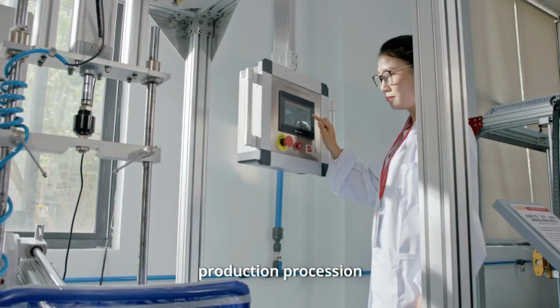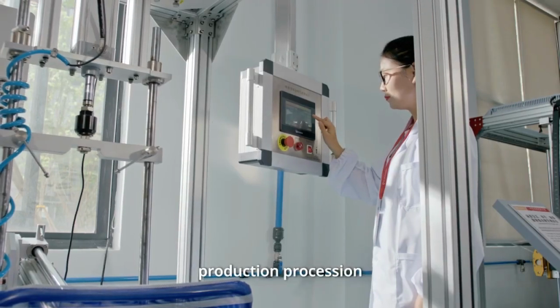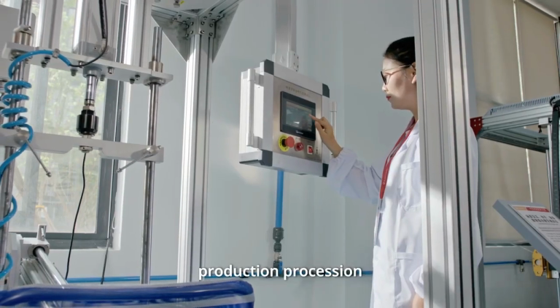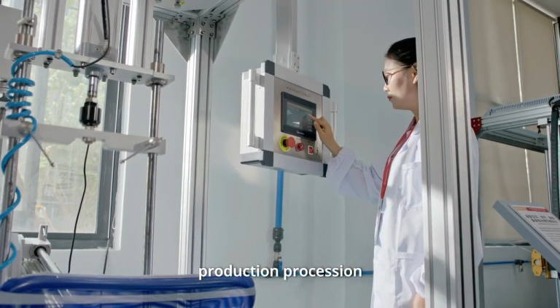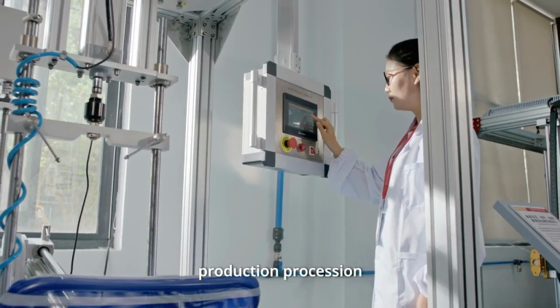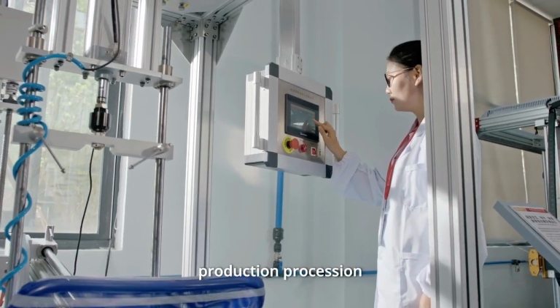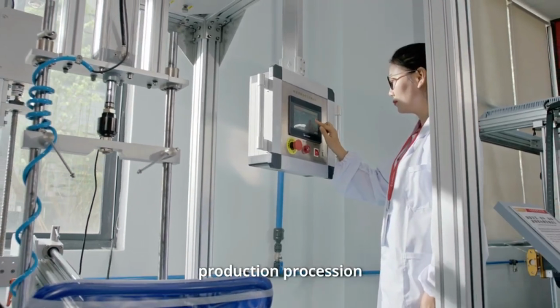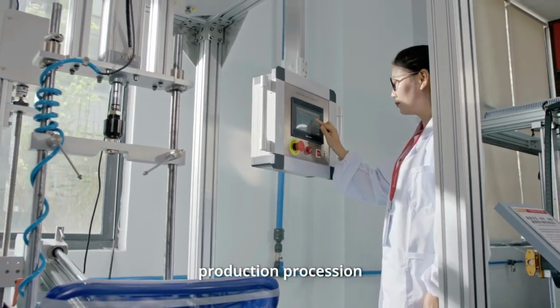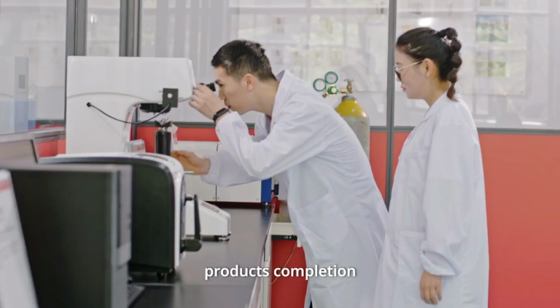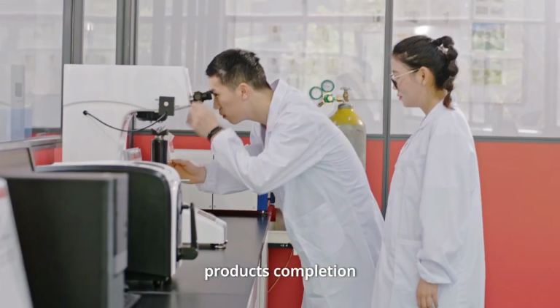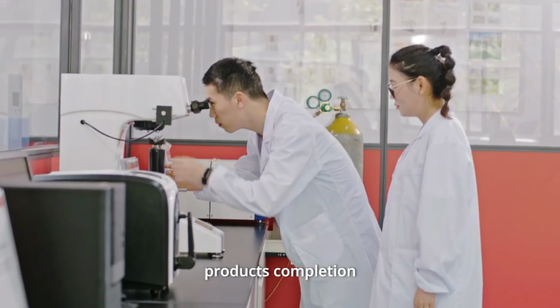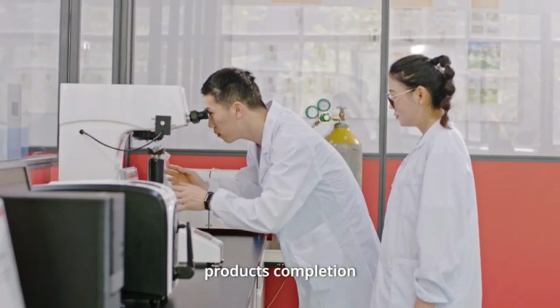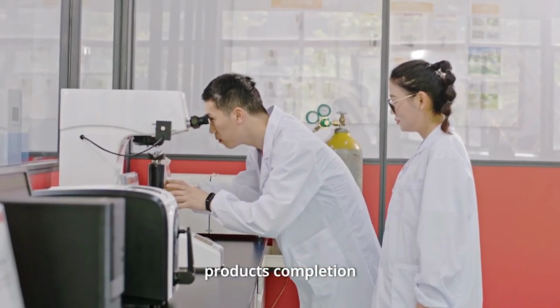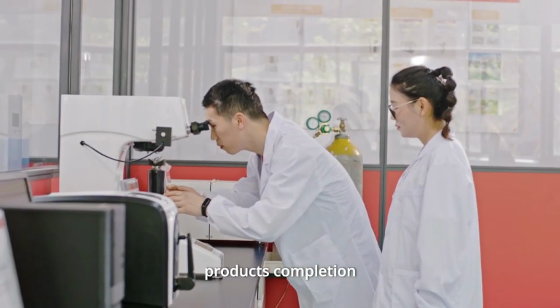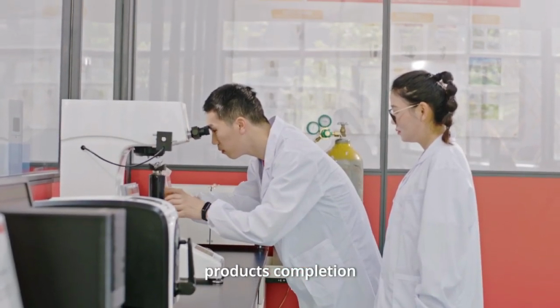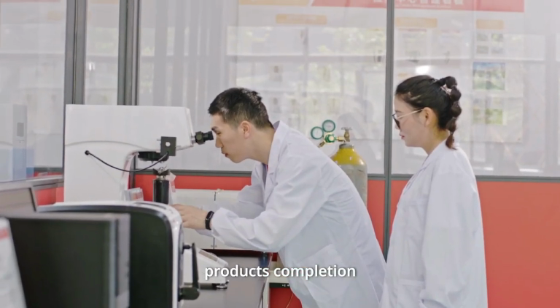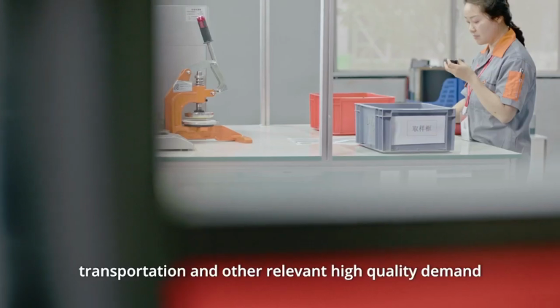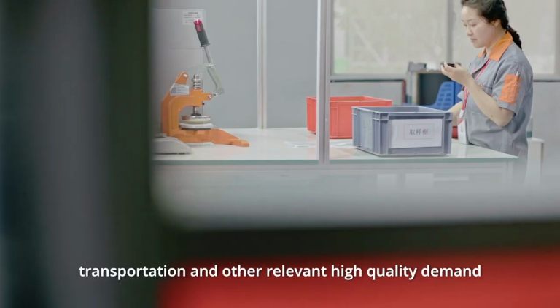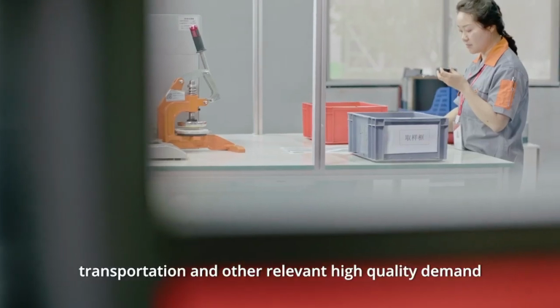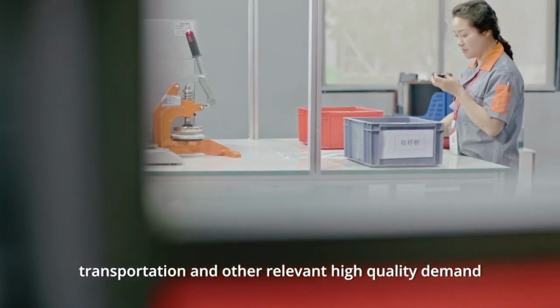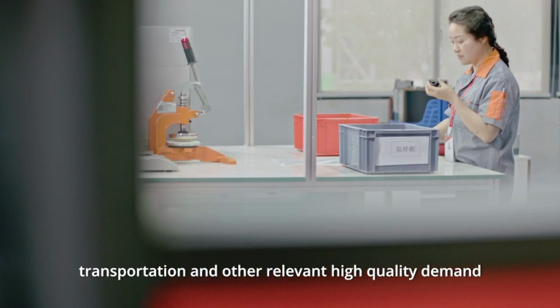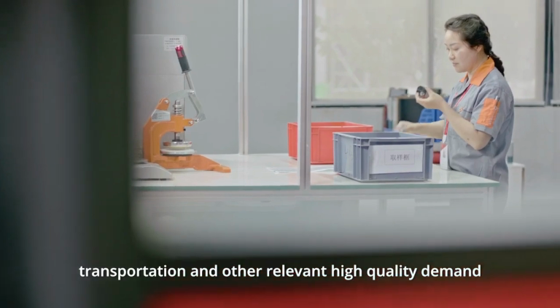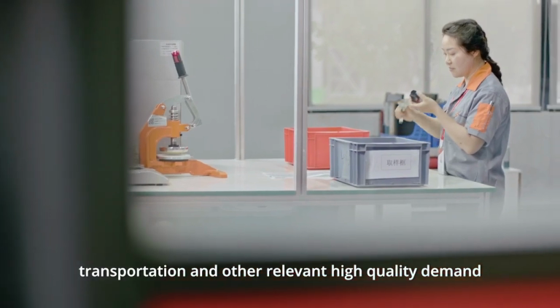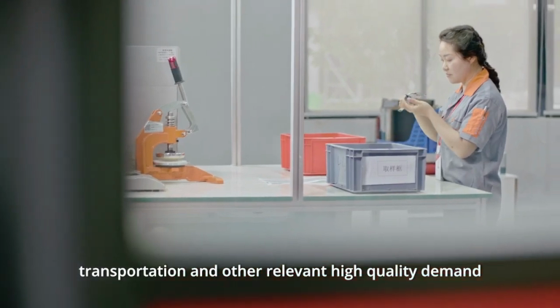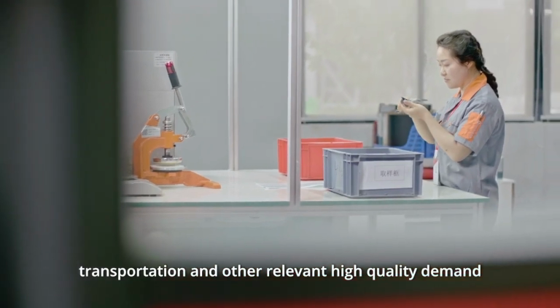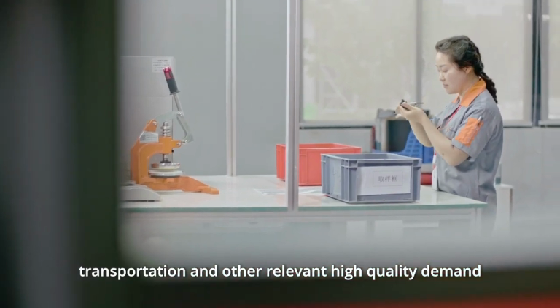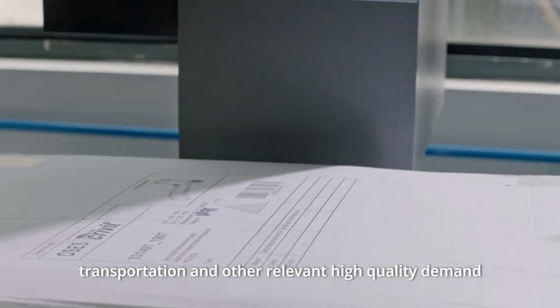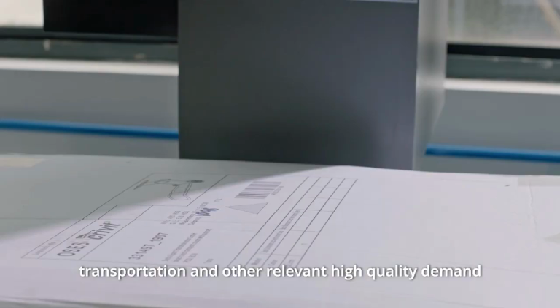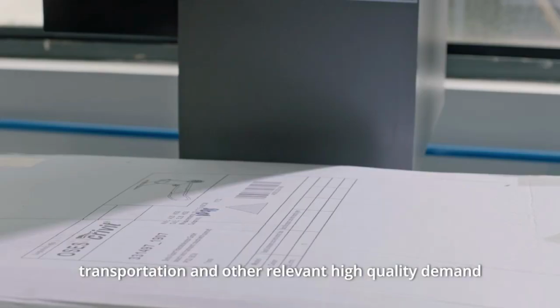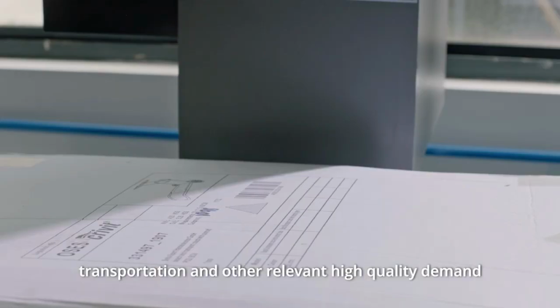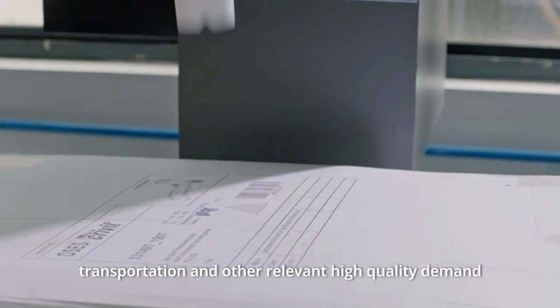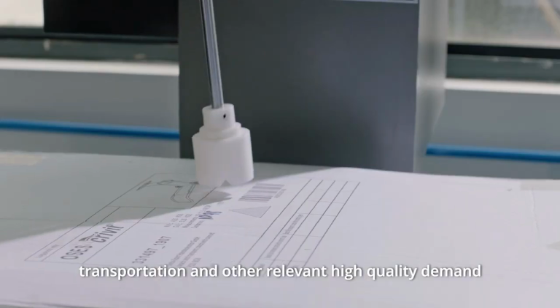production process, products completion, transportation and other relevant high-quality demands.